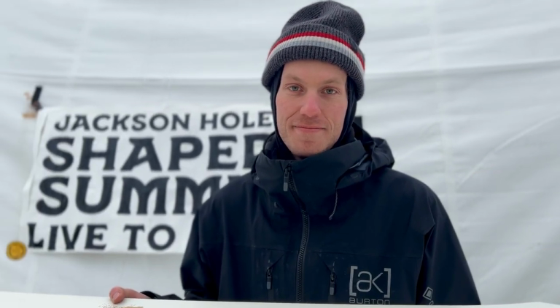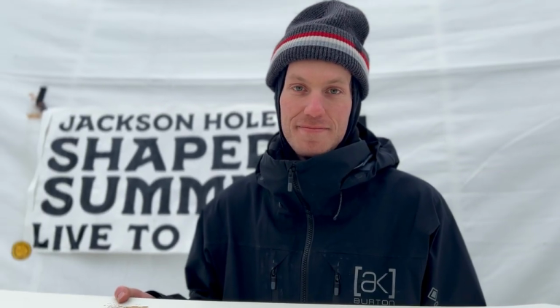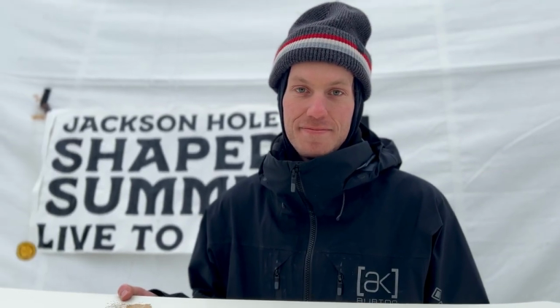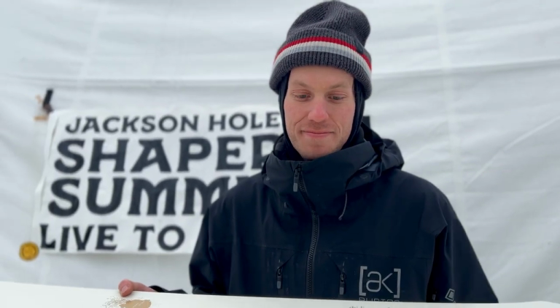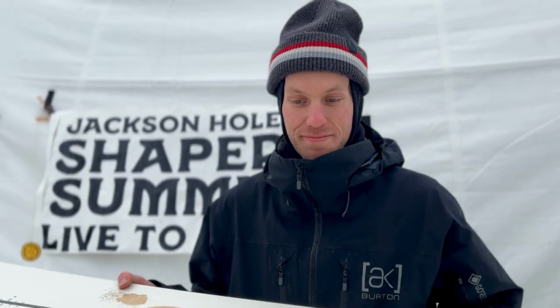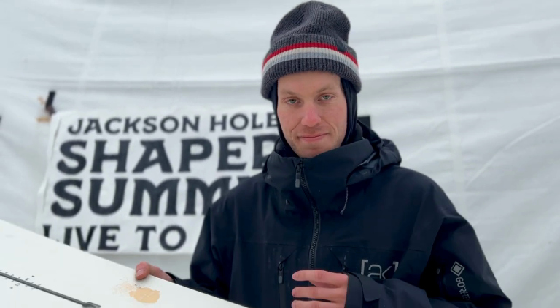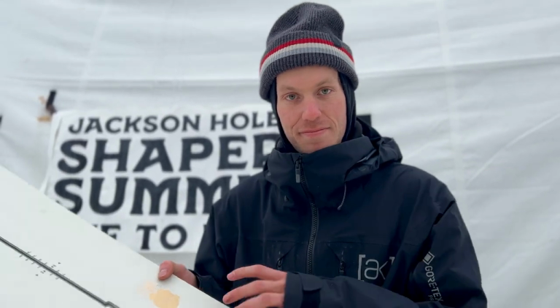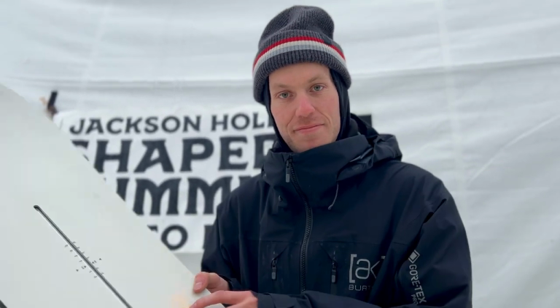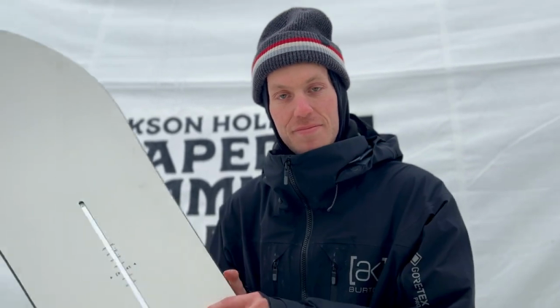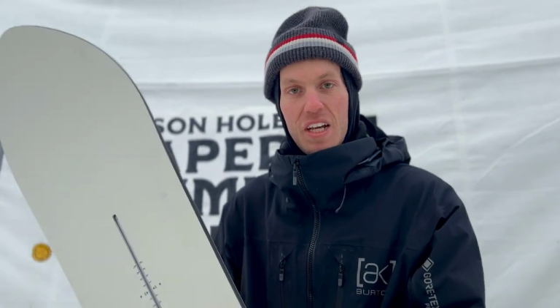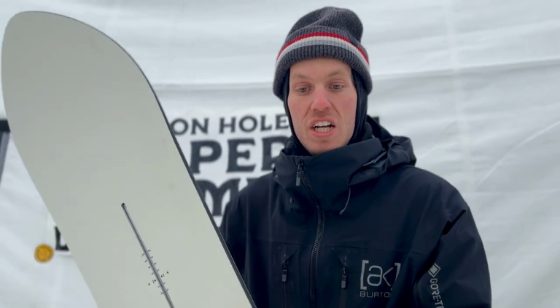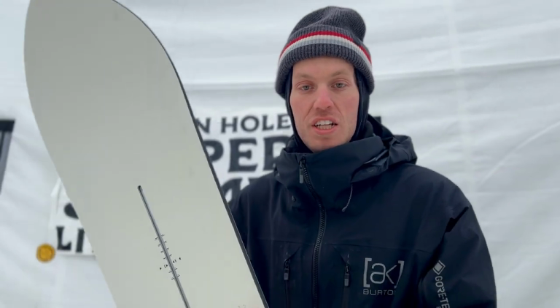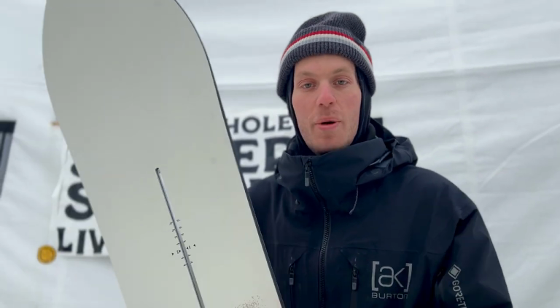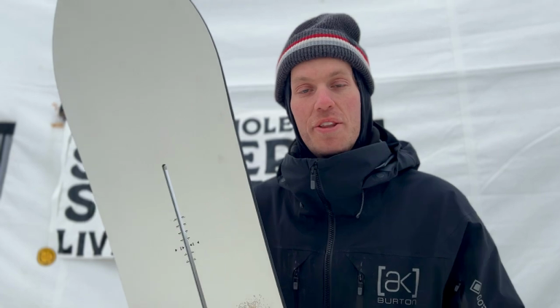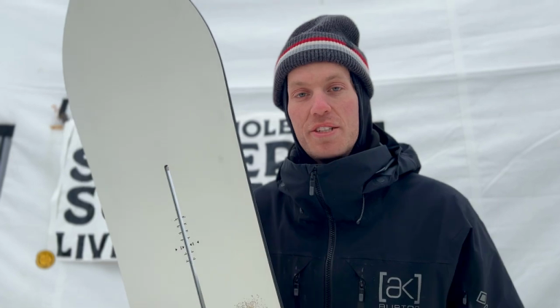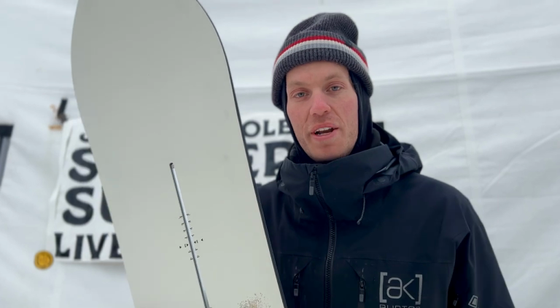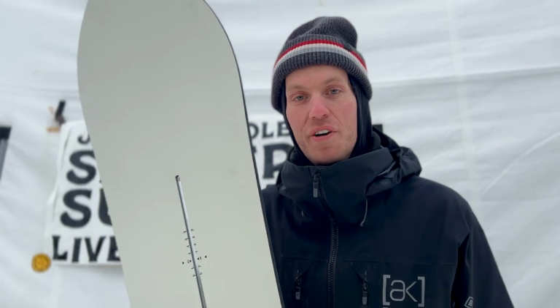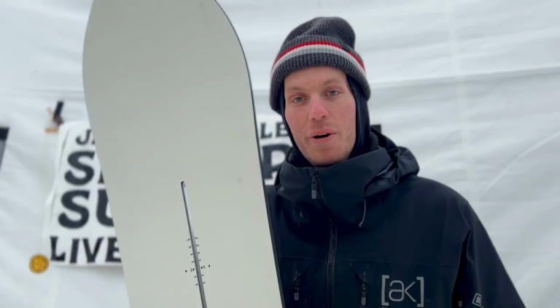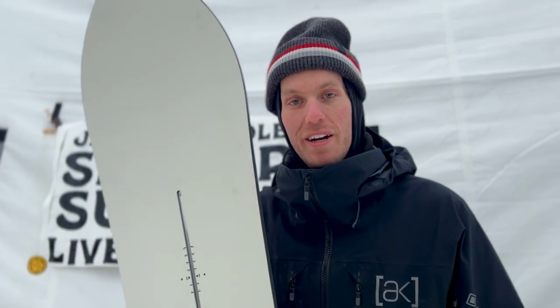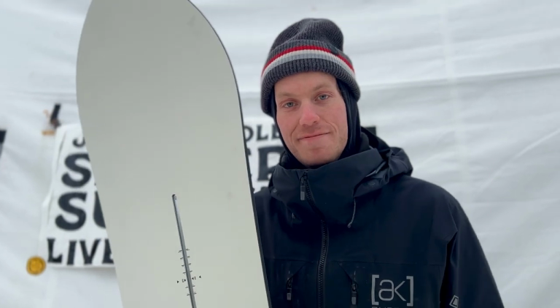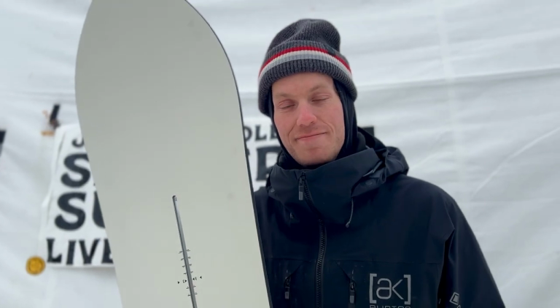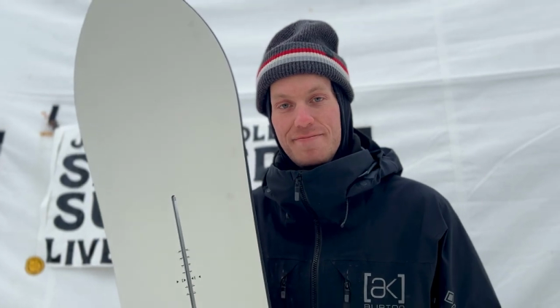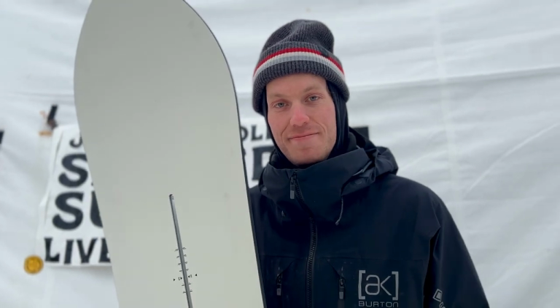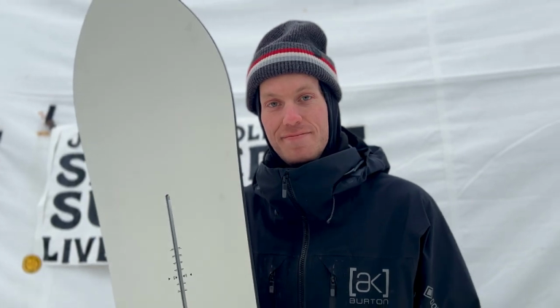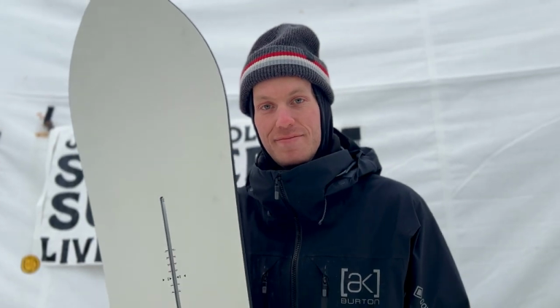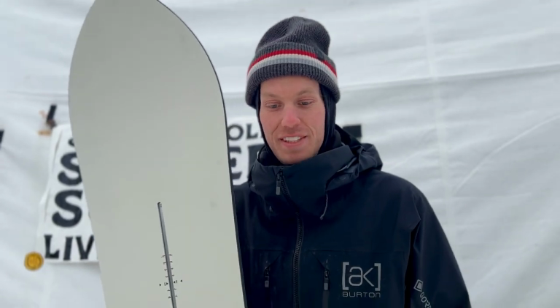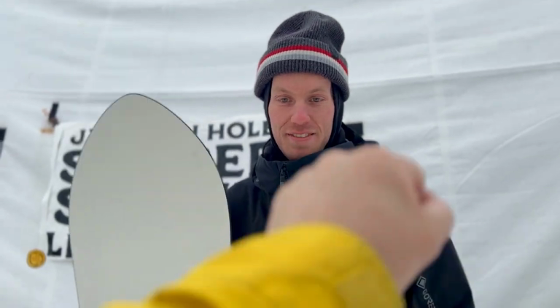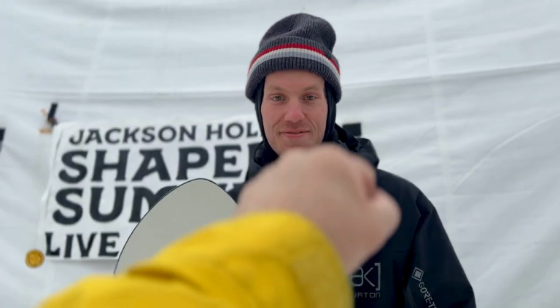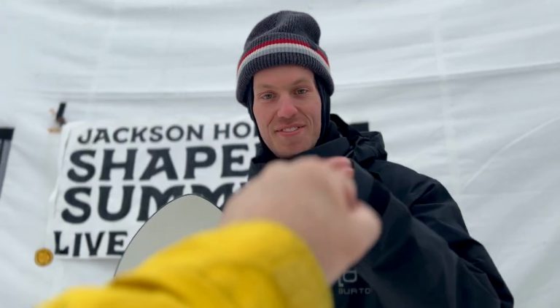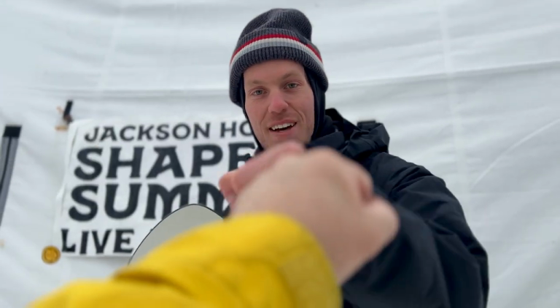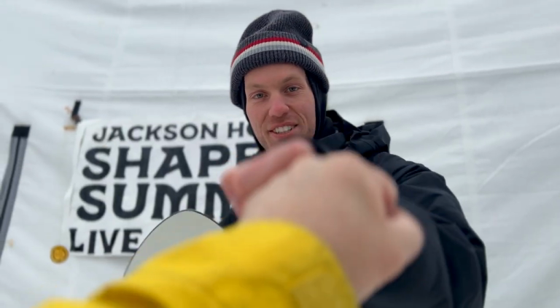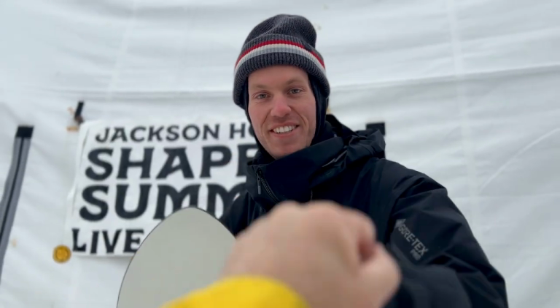Sick, and when does that come out? 23-24. Right on. Thanks Shane. Much appreciated. Stoked to see you.